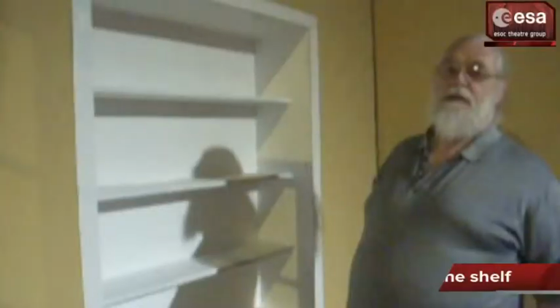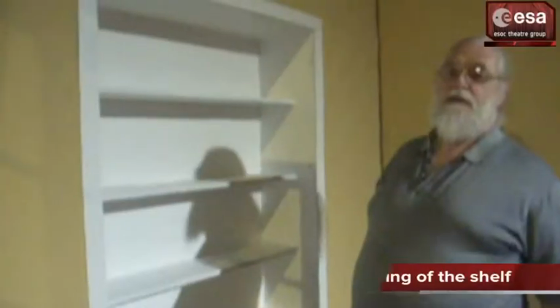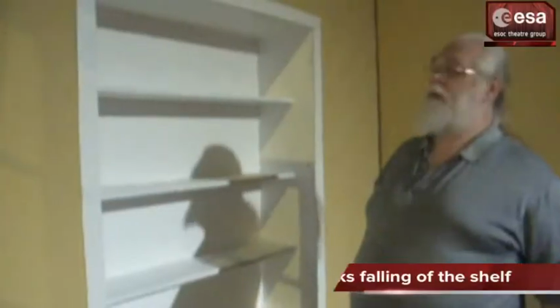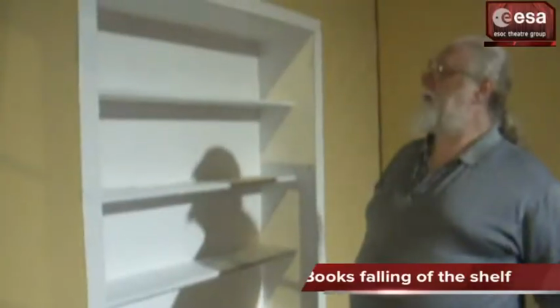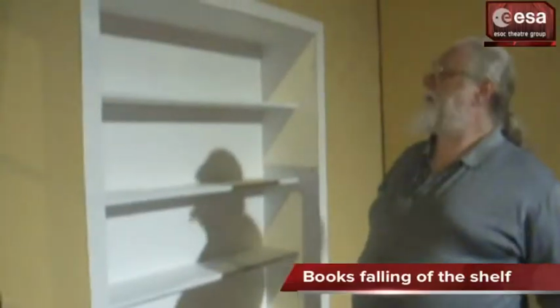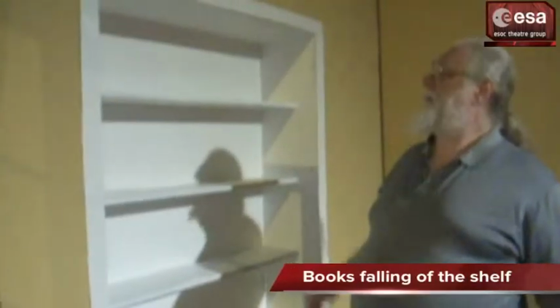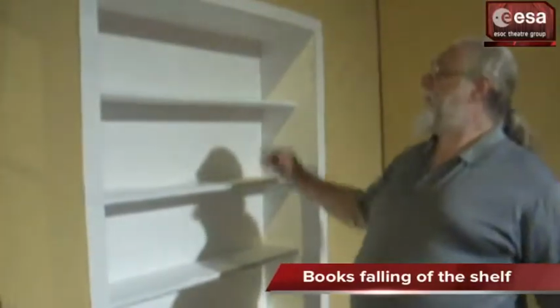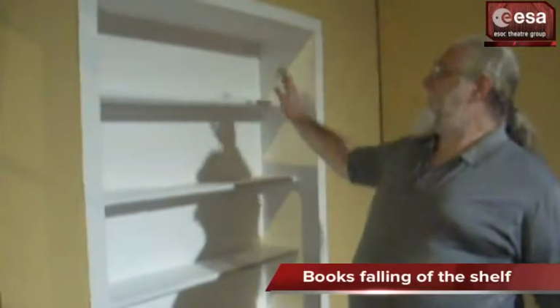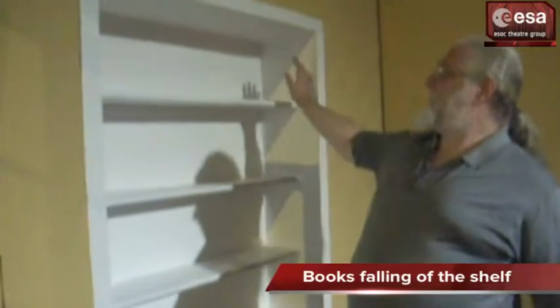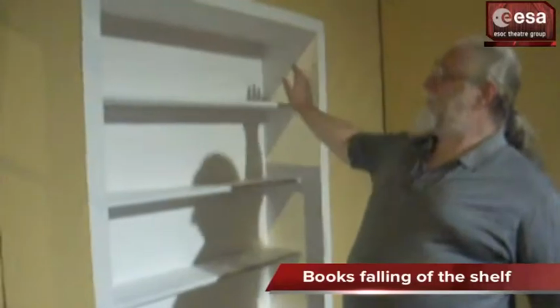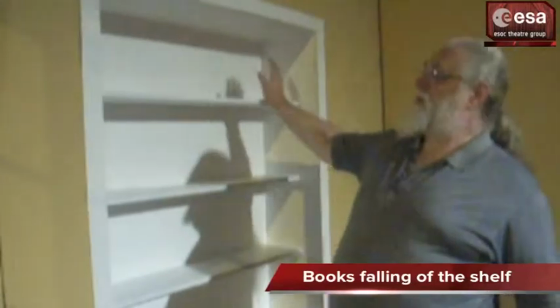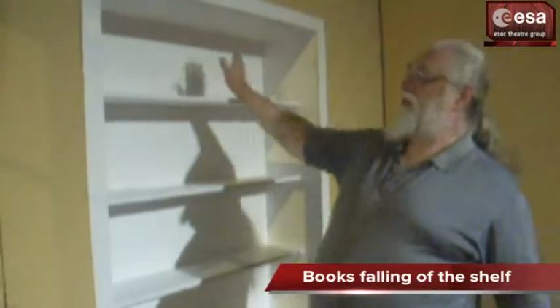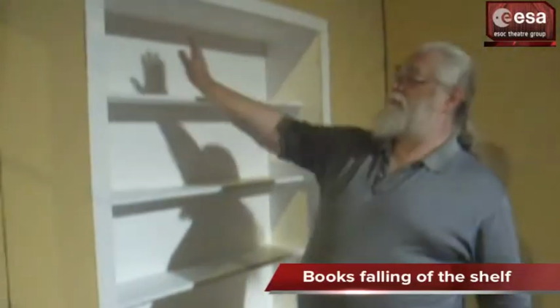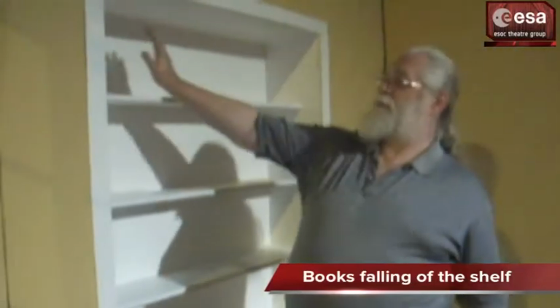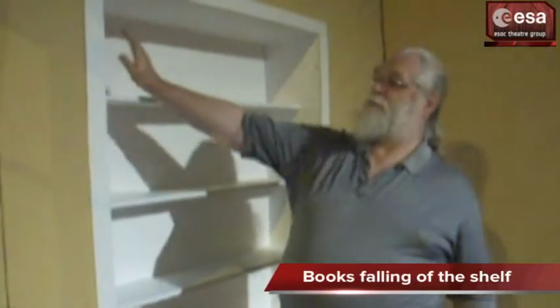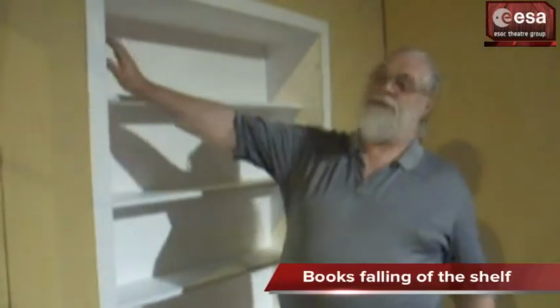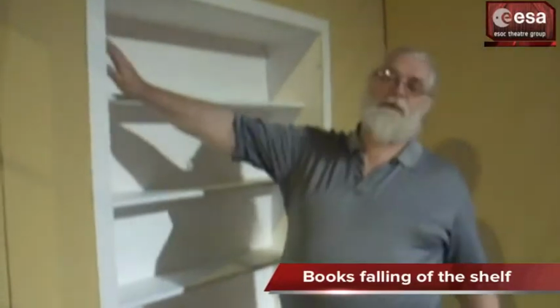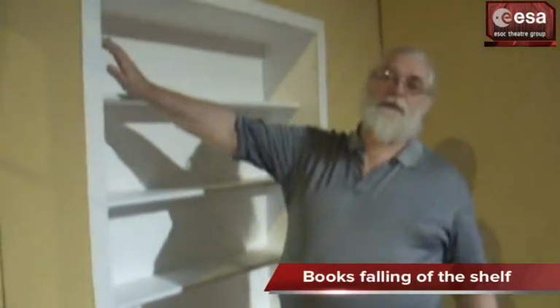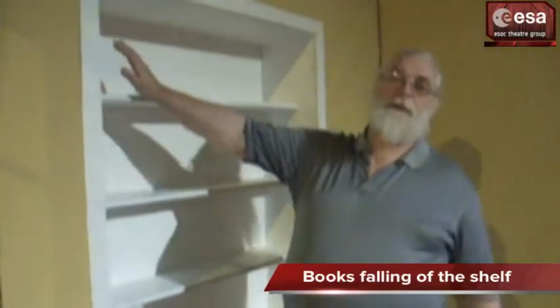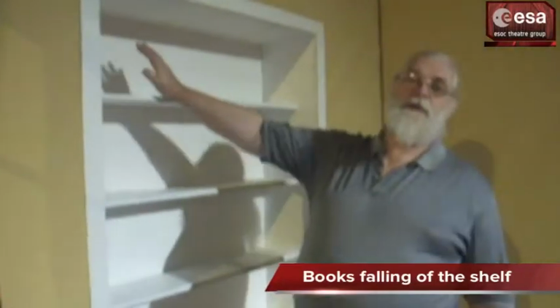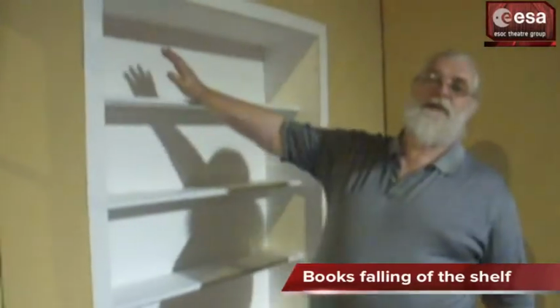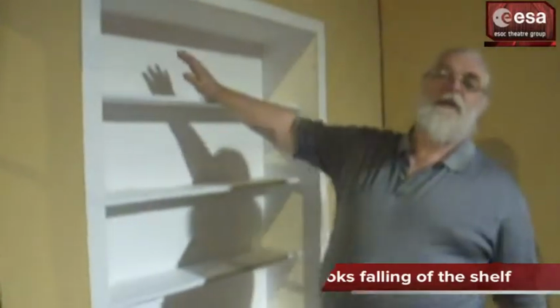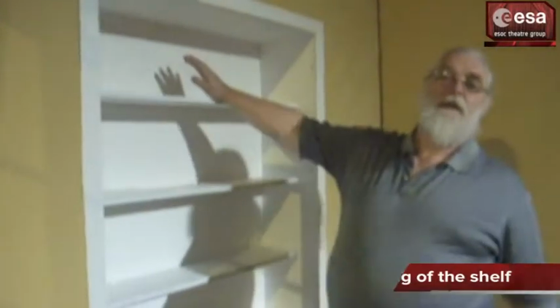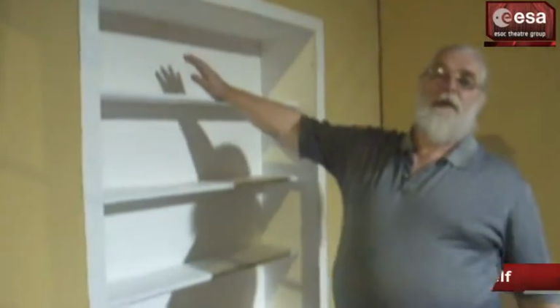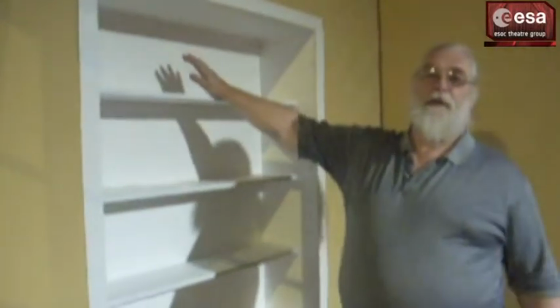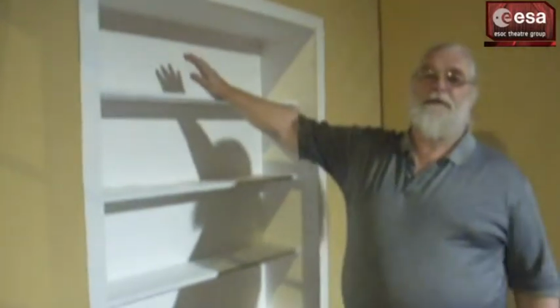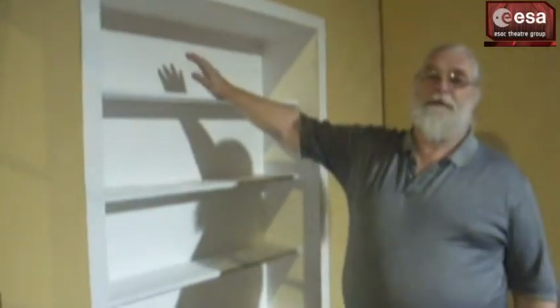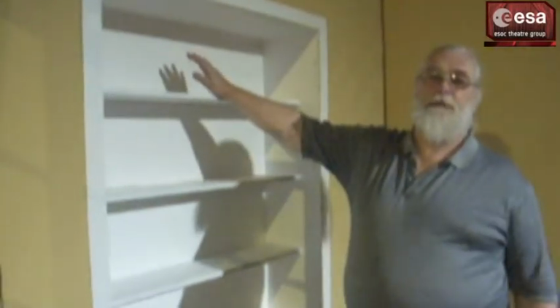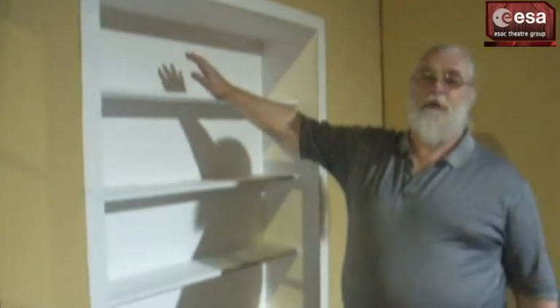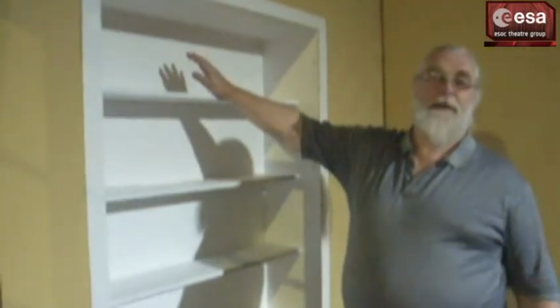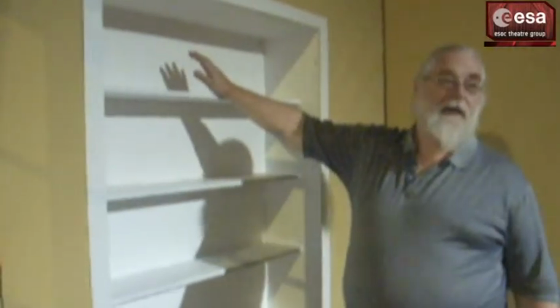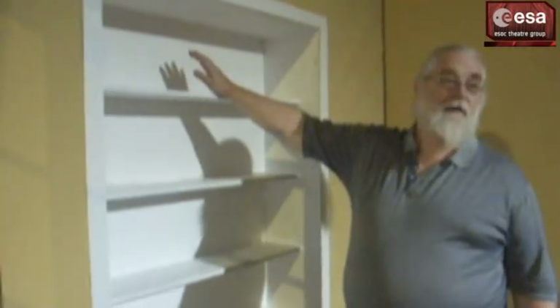So at the end of the play, this shelf, which was full of hooks, they all had to come falling down.